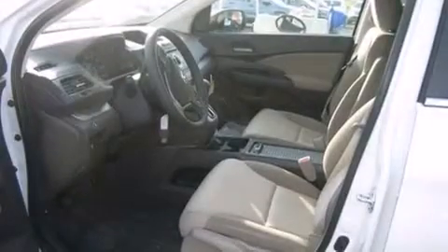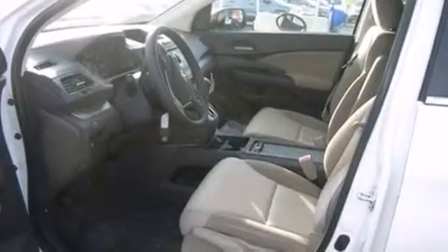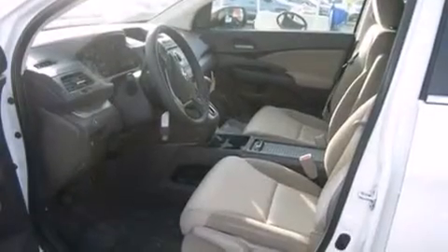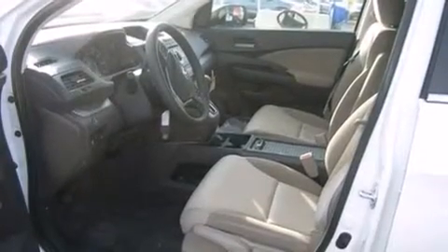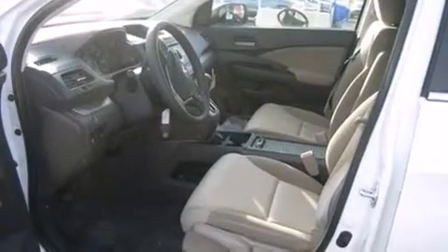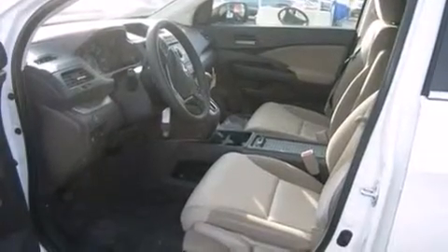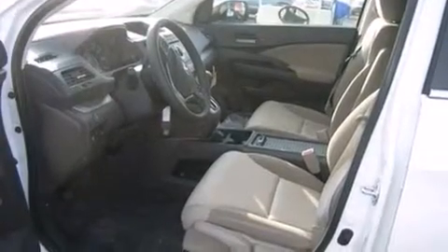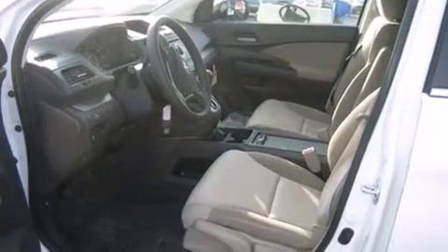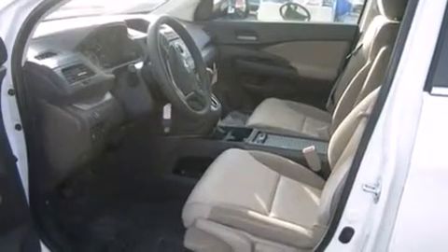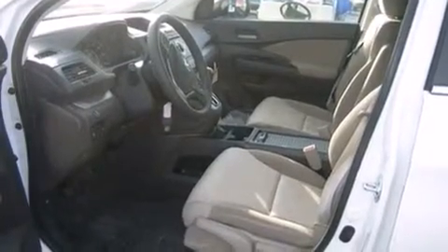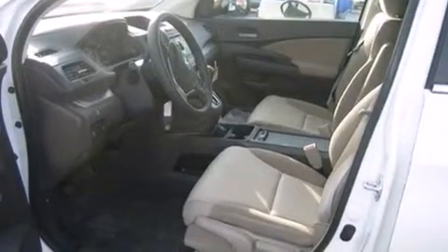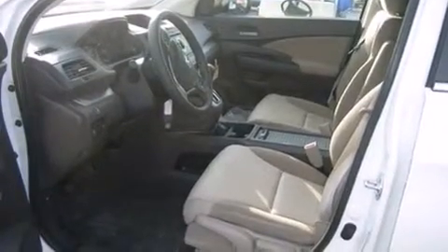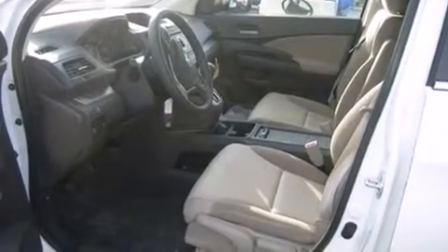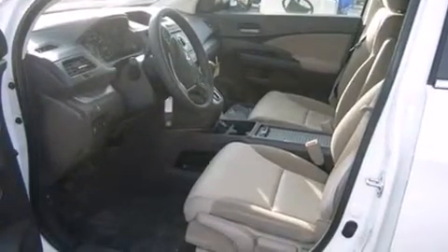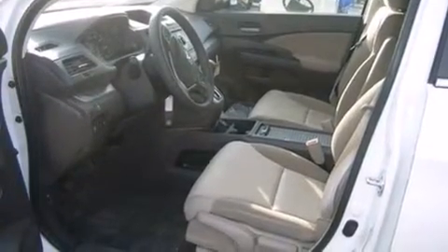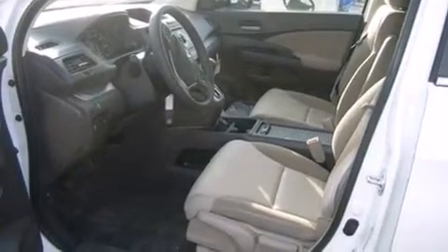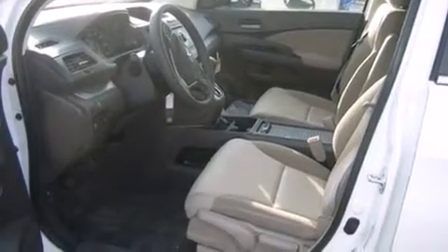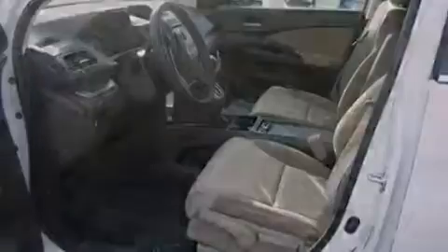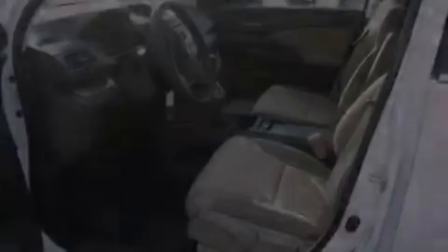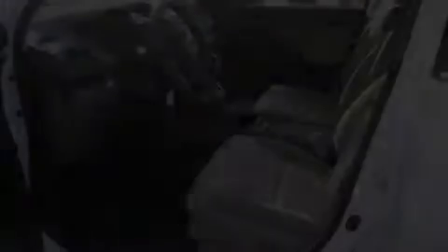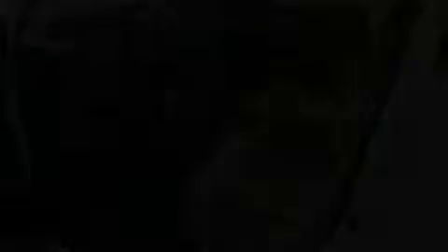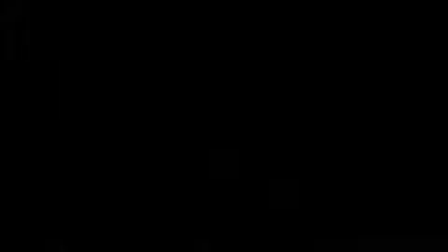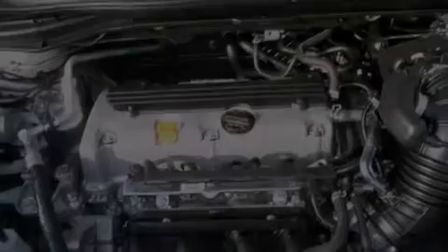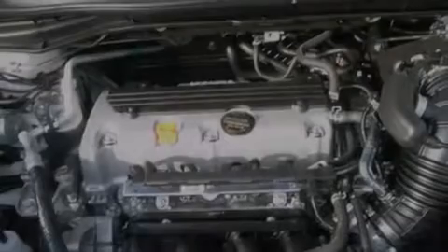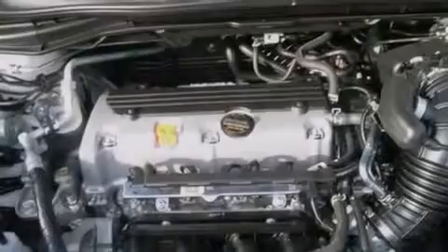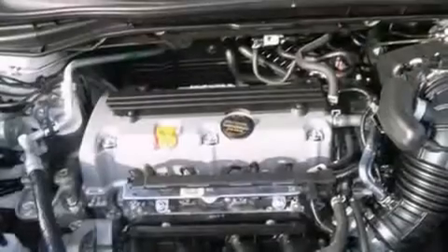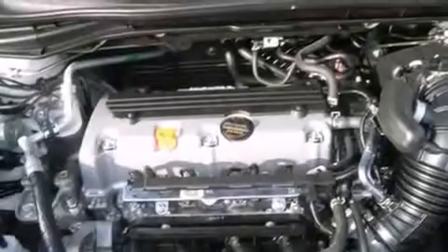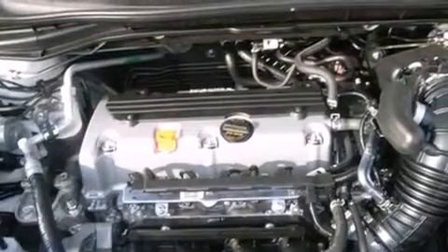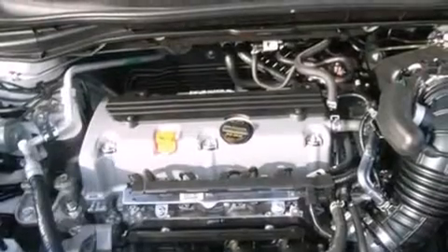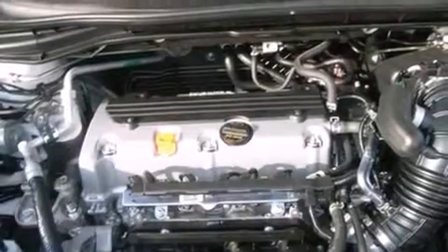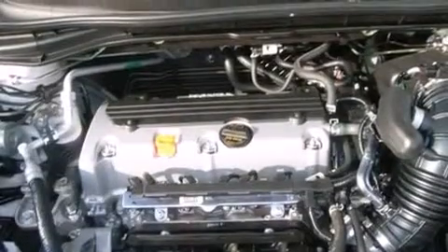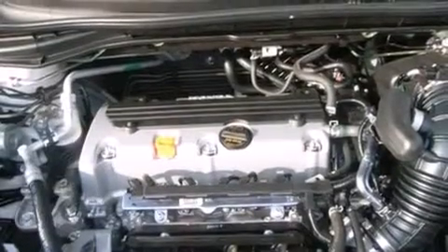A keyless entry system, tinted glass, and a sunroof enables you to fill the cabin with fresh air at the push of a button.